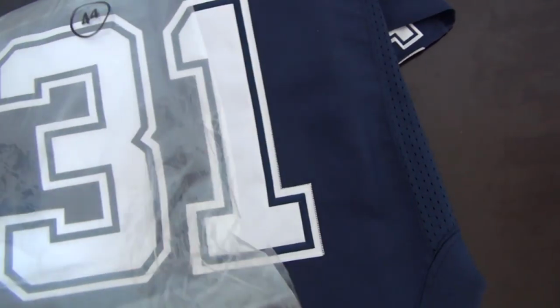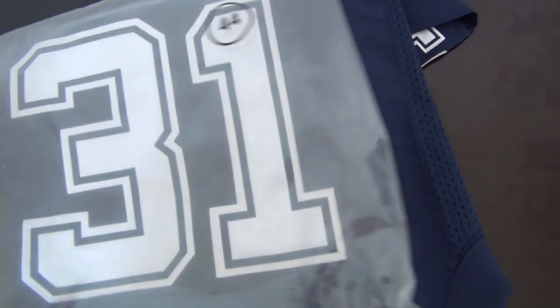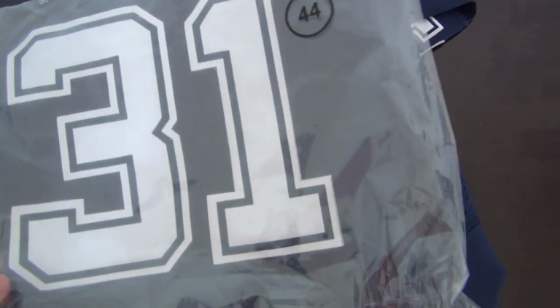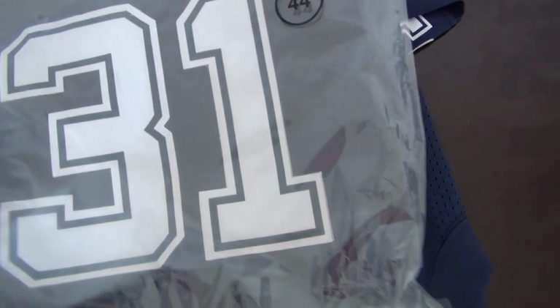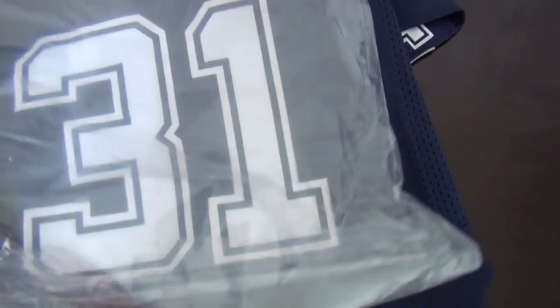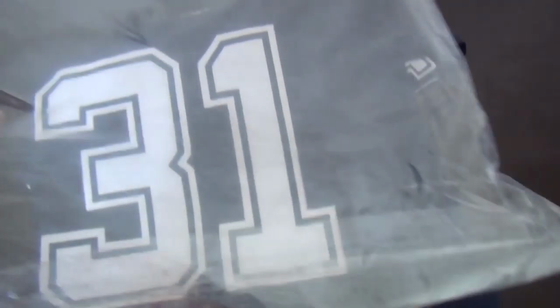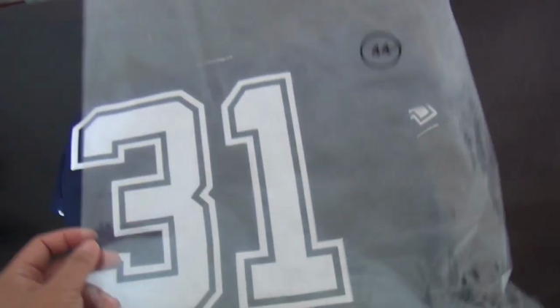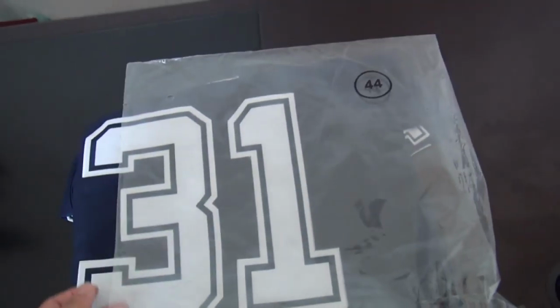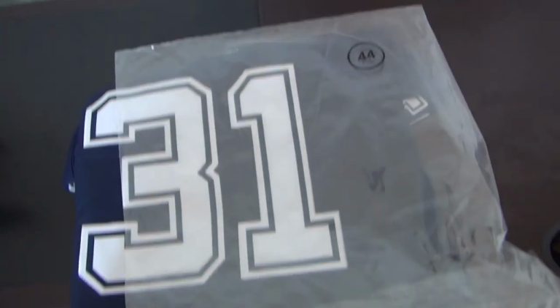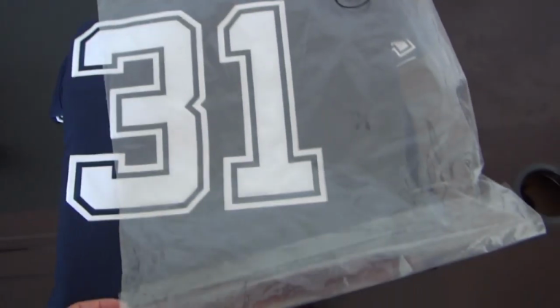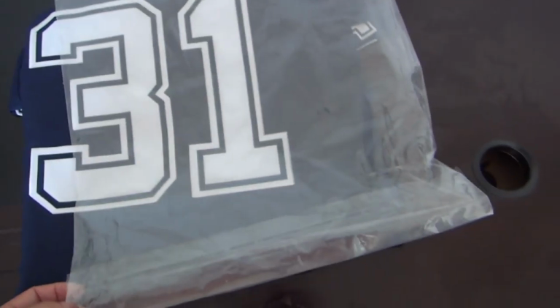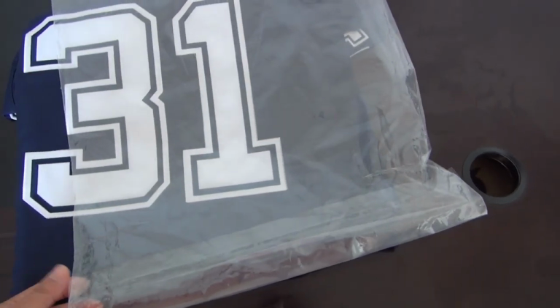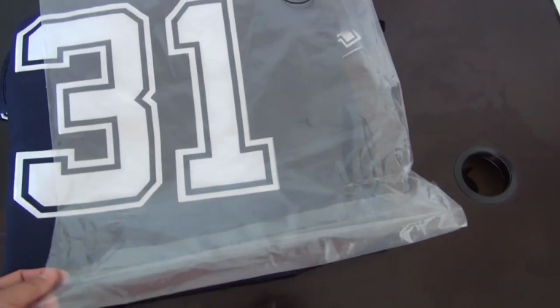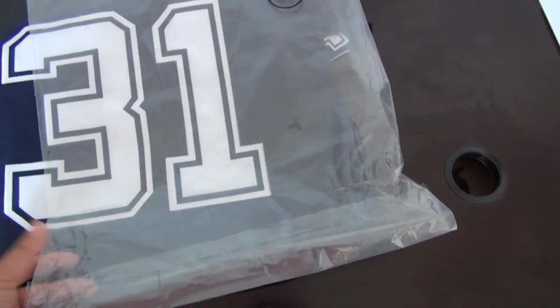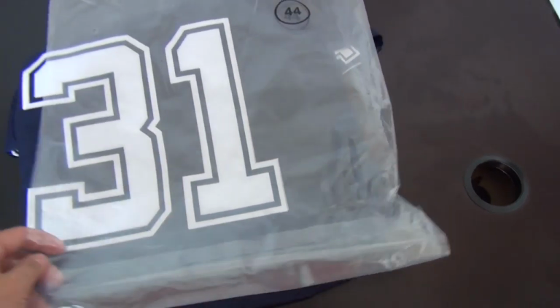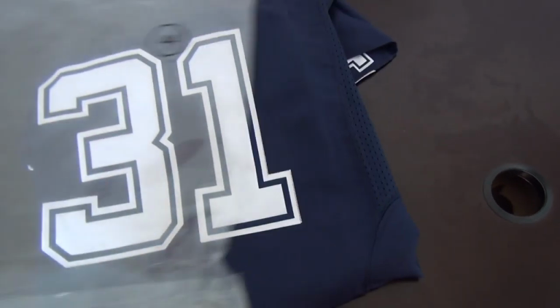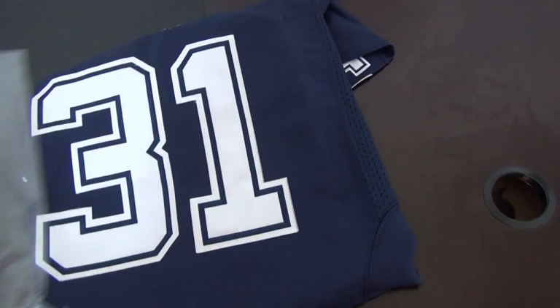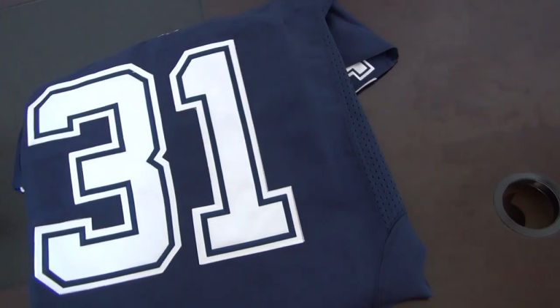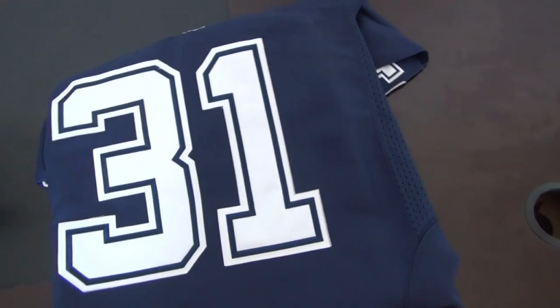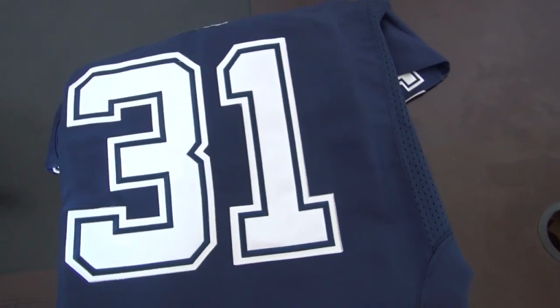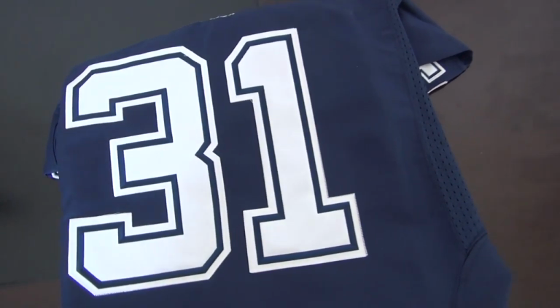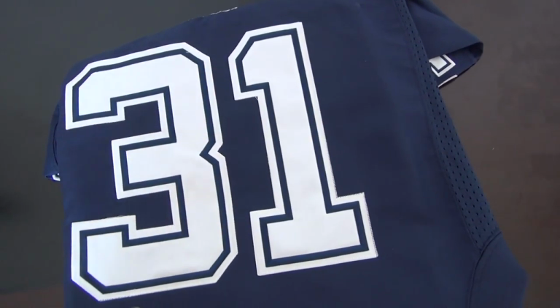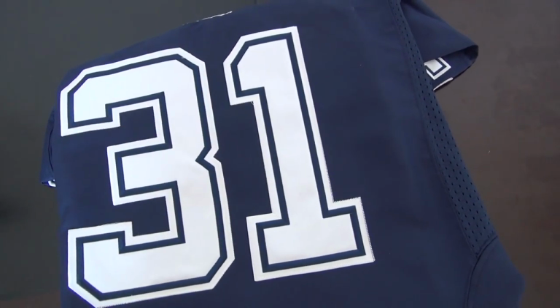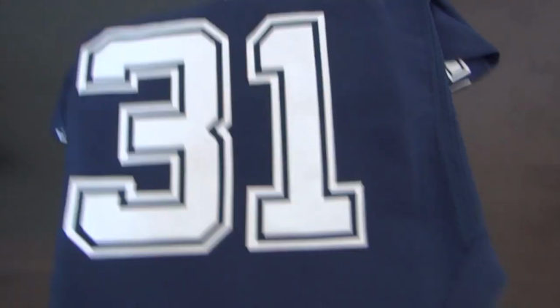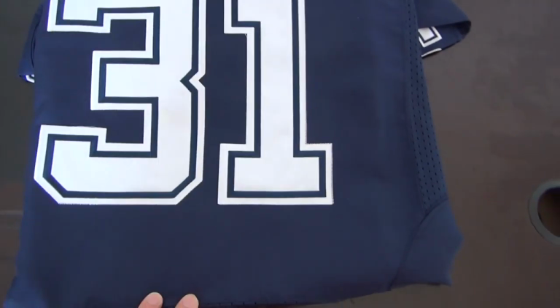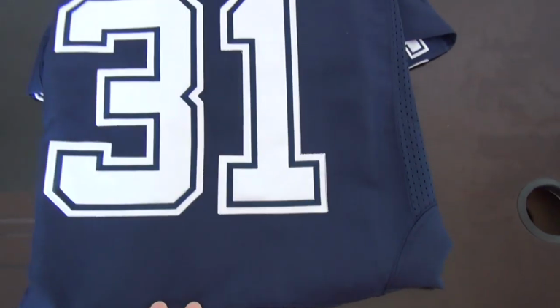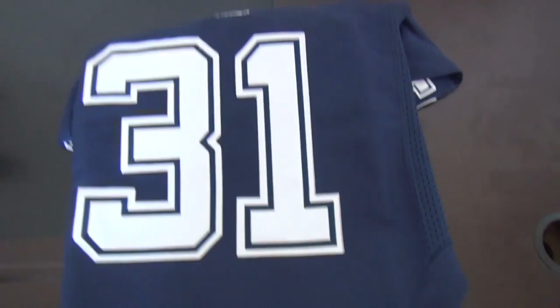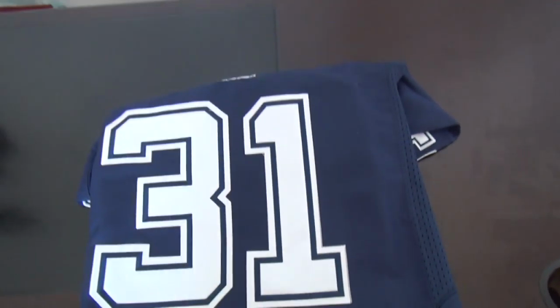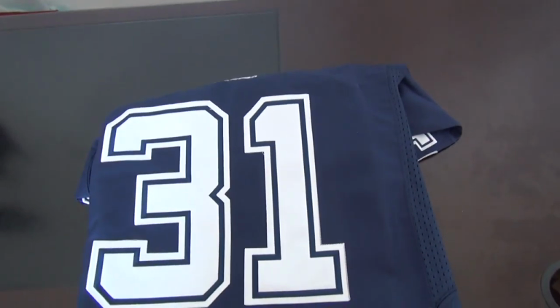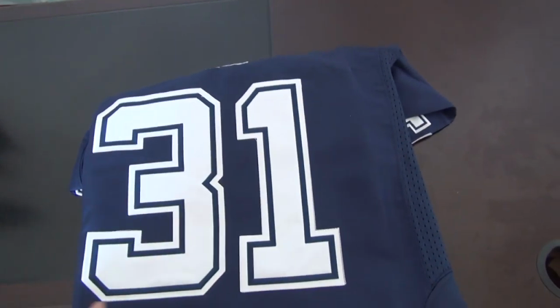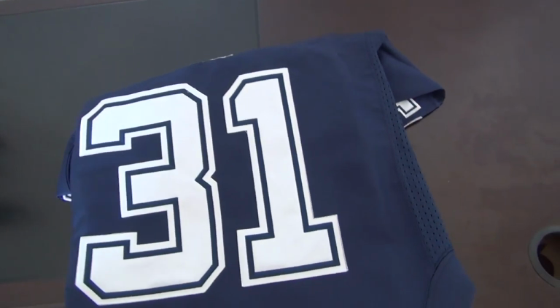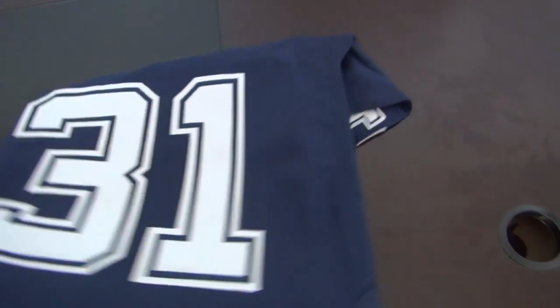This is the bag that comes with the jersey. This is the details for the jersey.